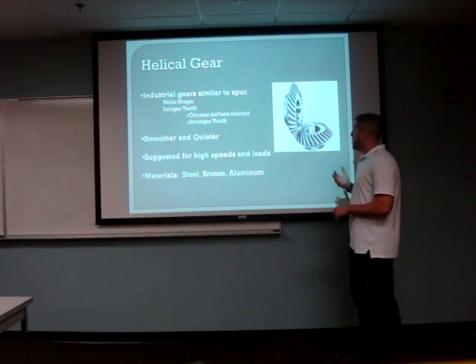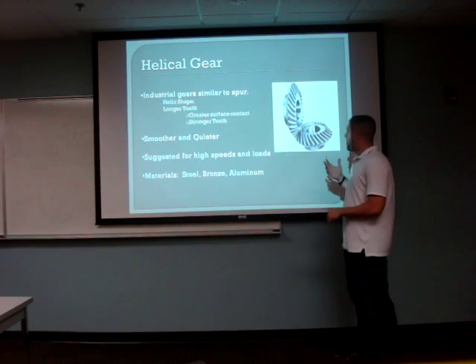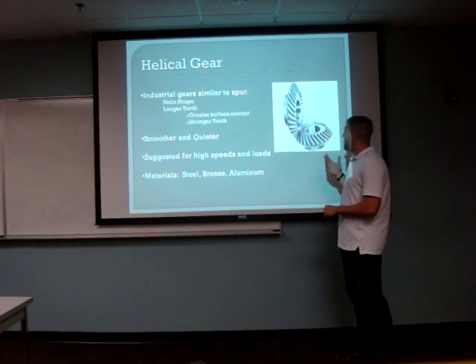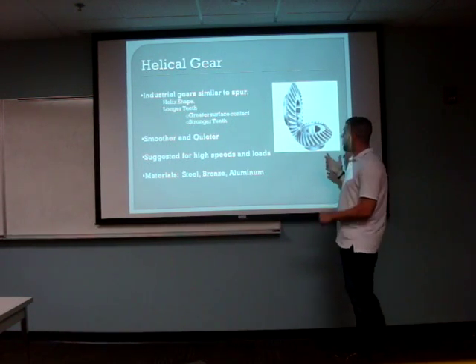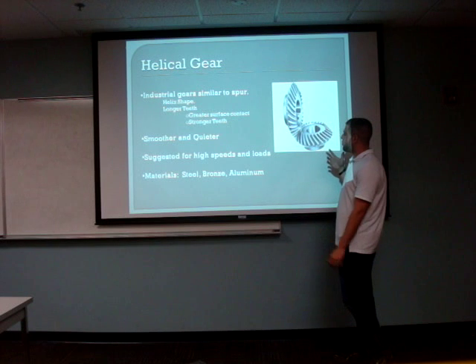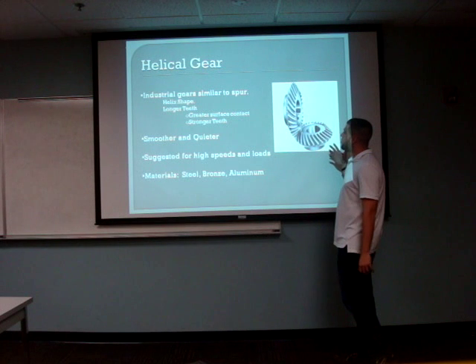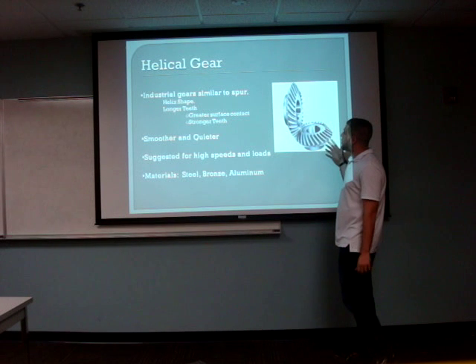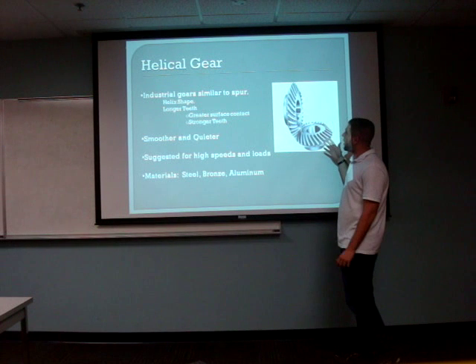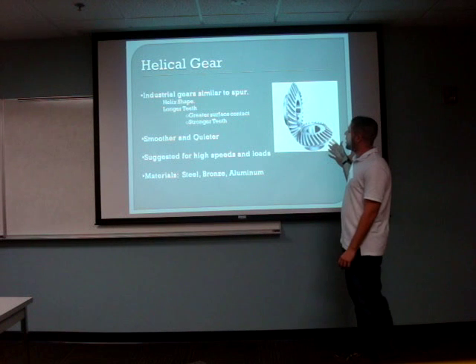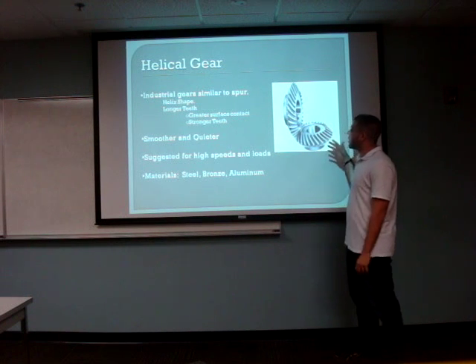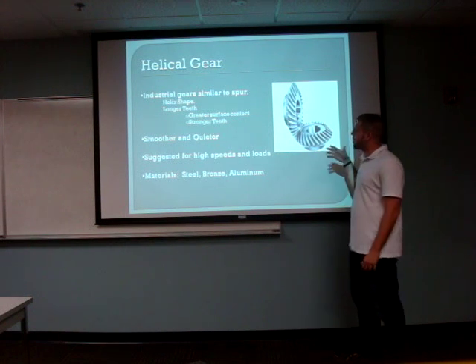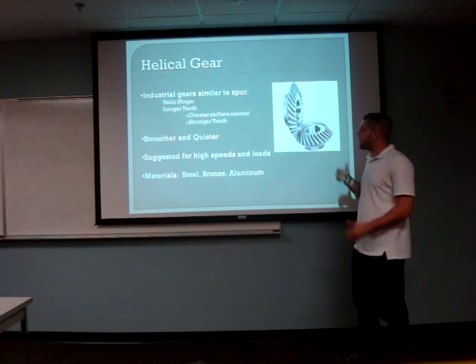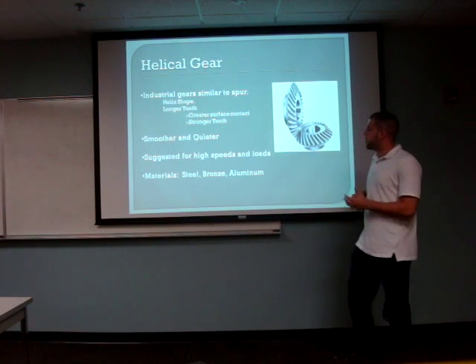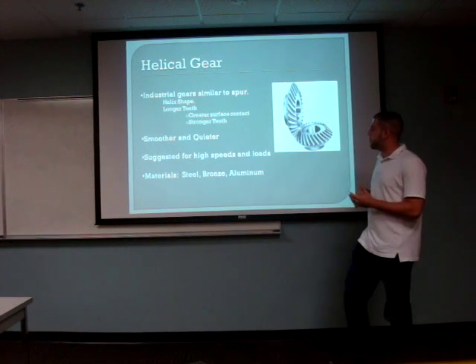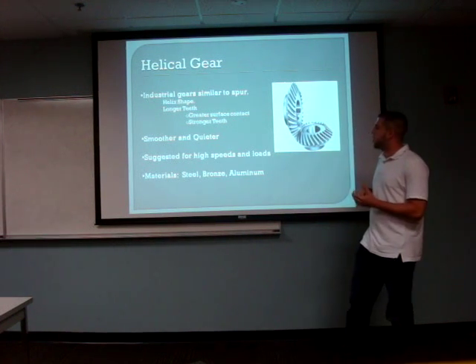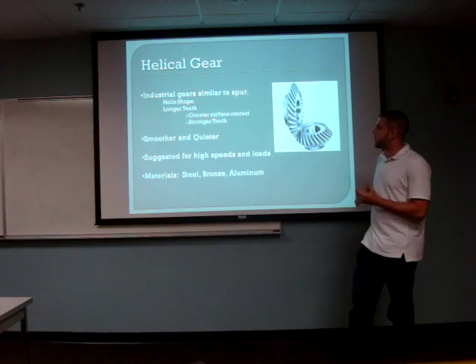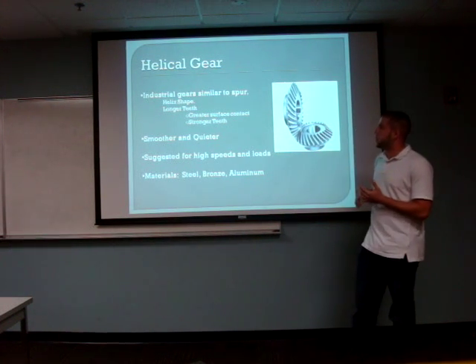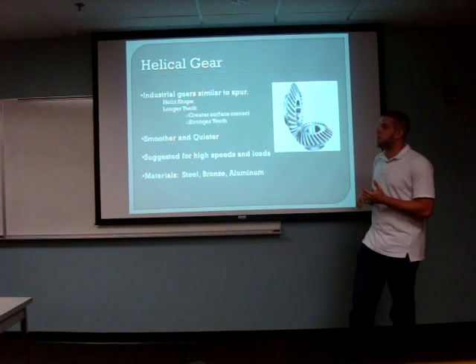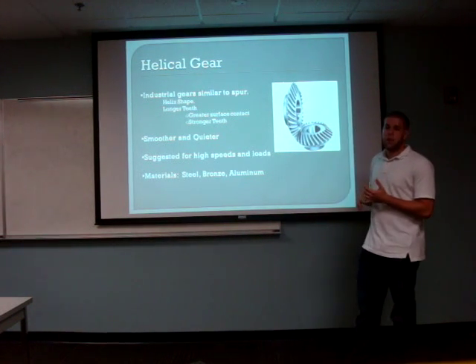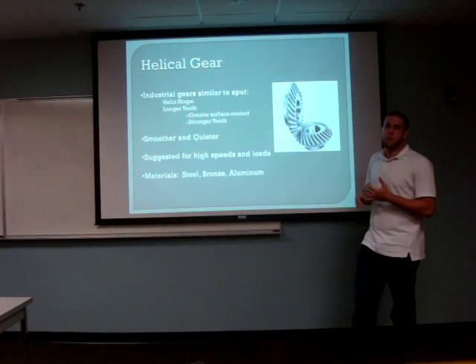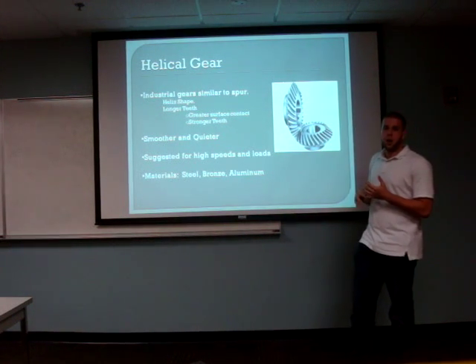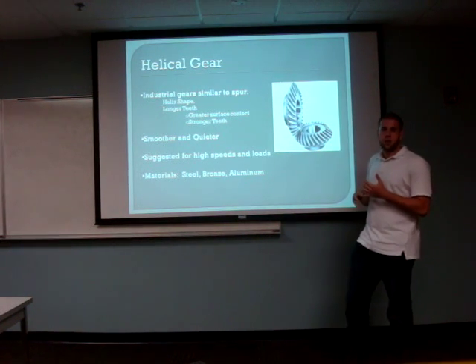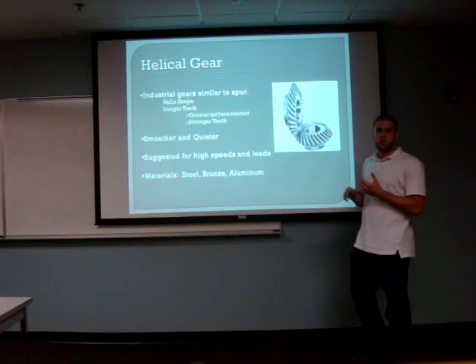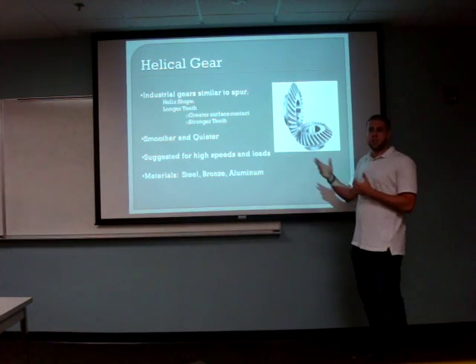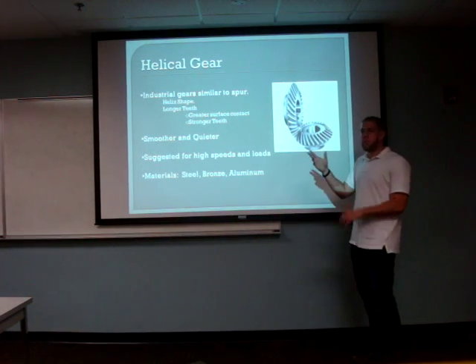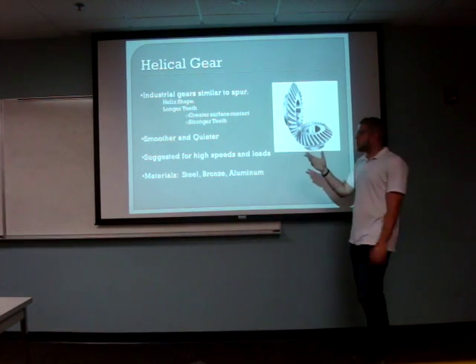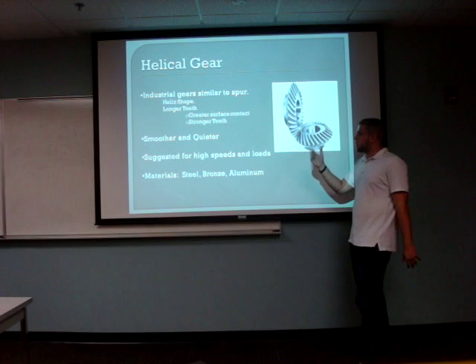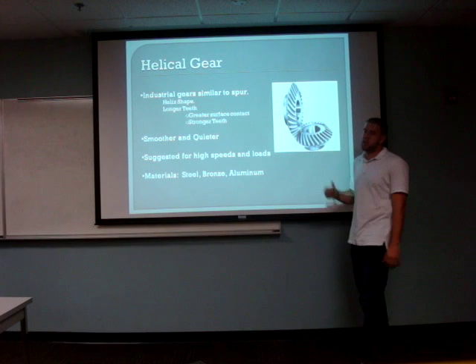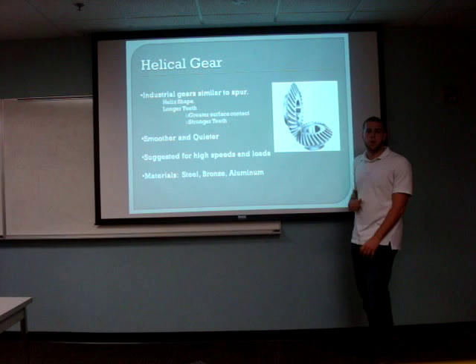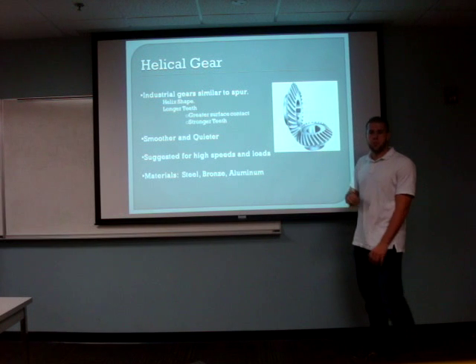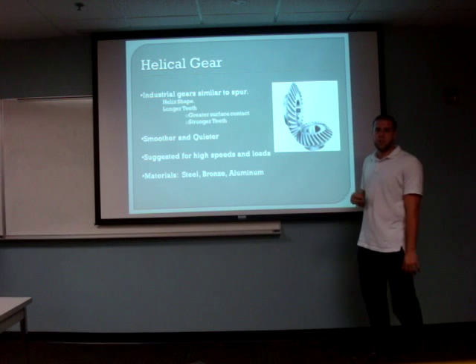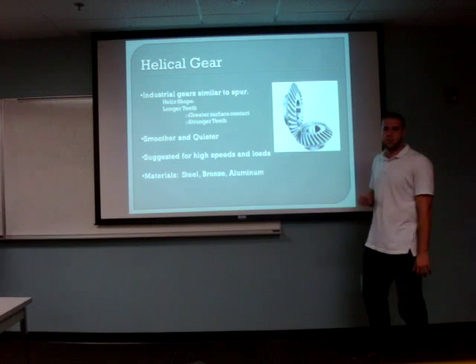They're also suggested for applications that contain heavier loads and are quicker. Some materials used to create helical gears are steel, bronze, and aluminum. I'm now going to introduce Stephanie, where she's going to continue with the presentation.